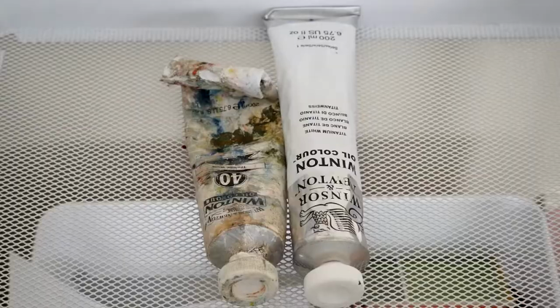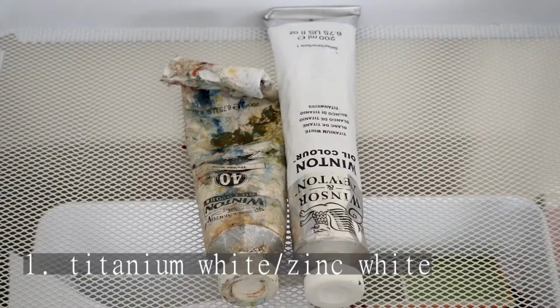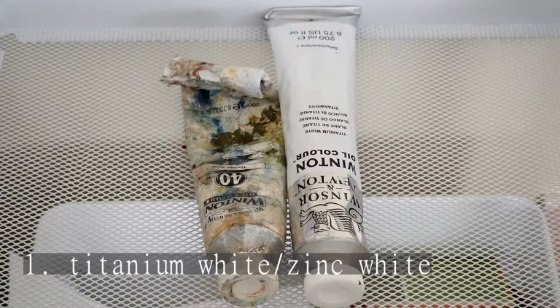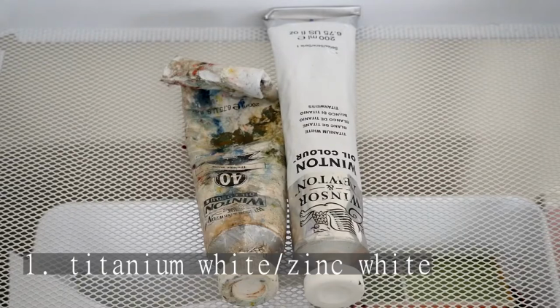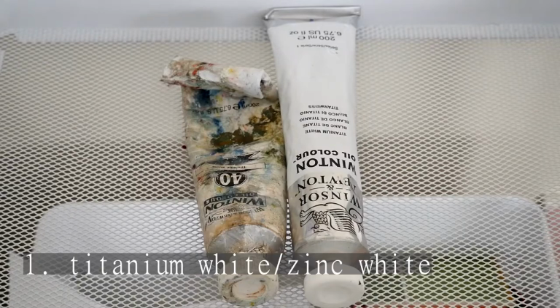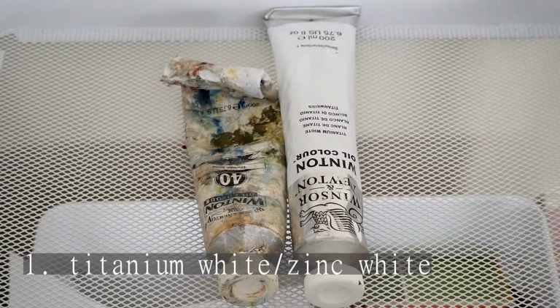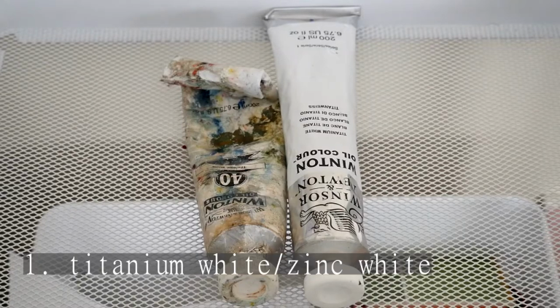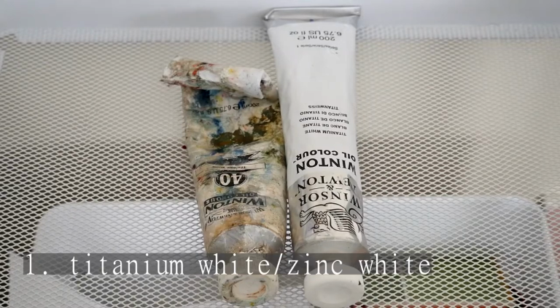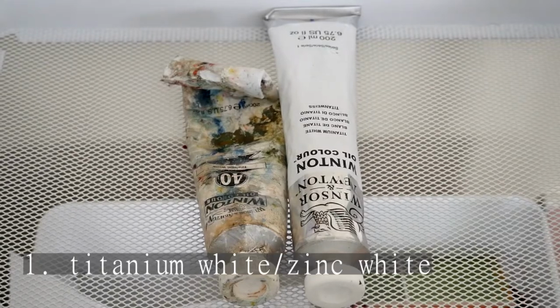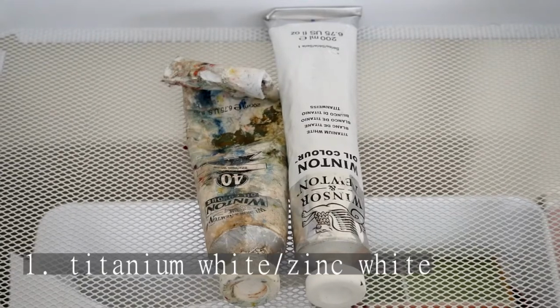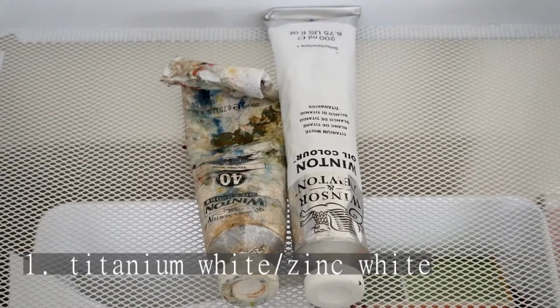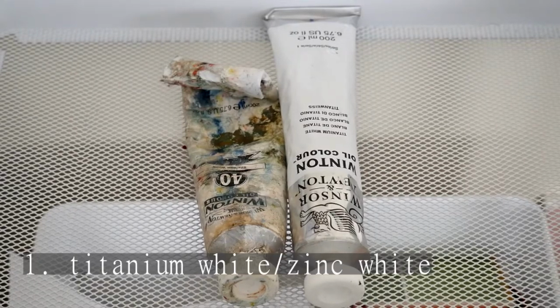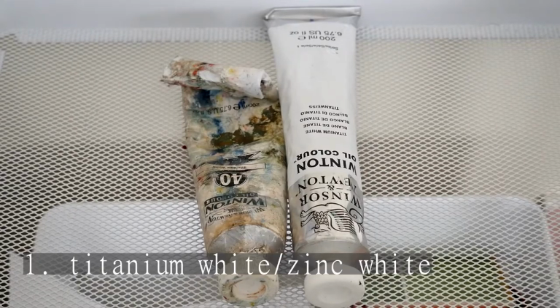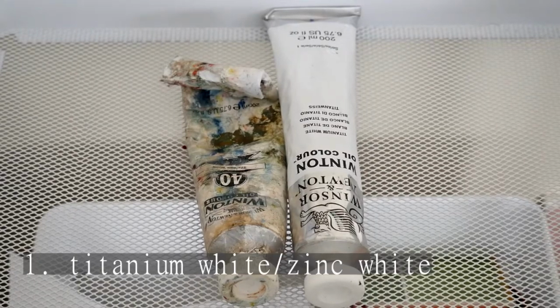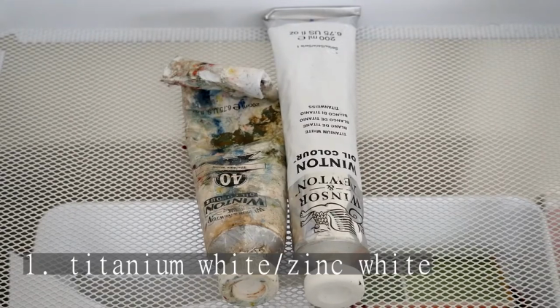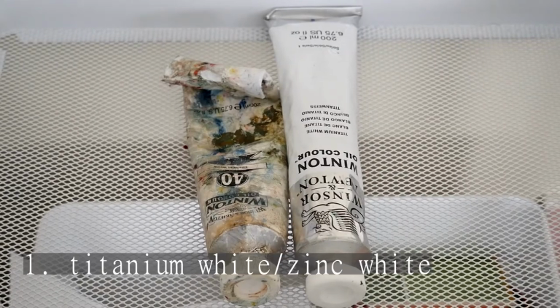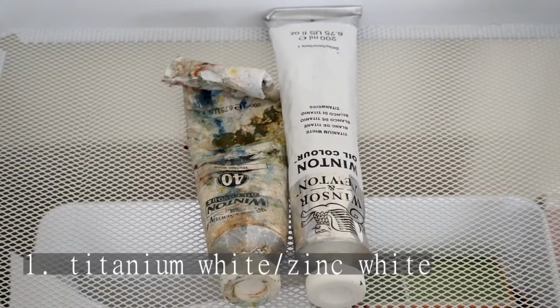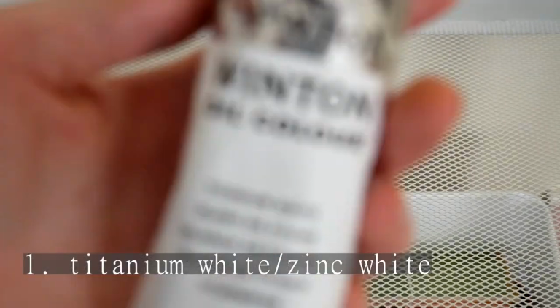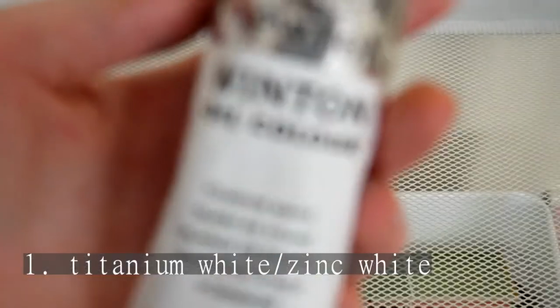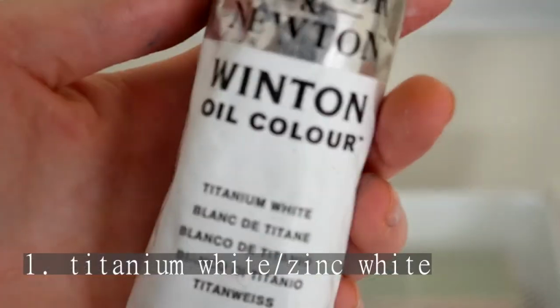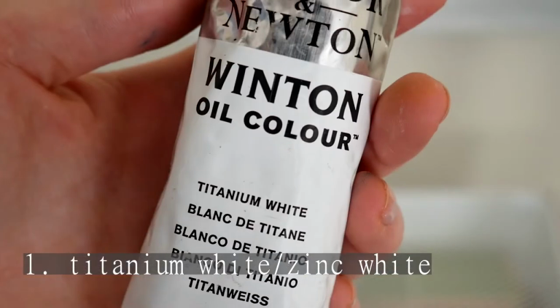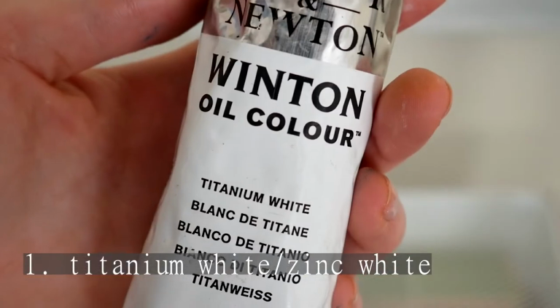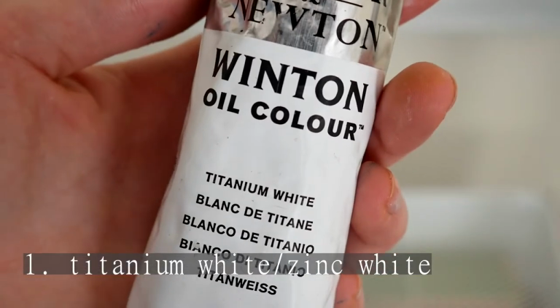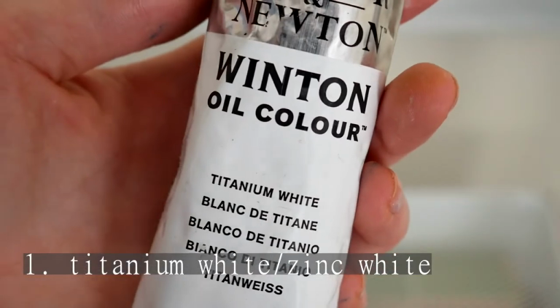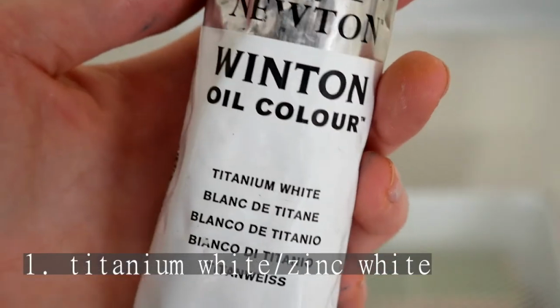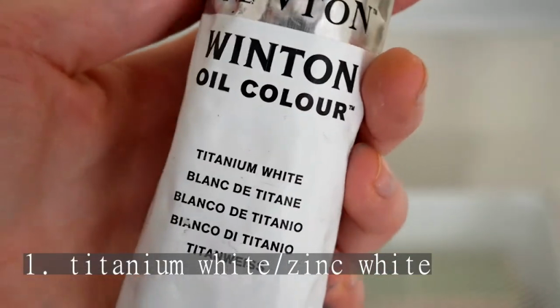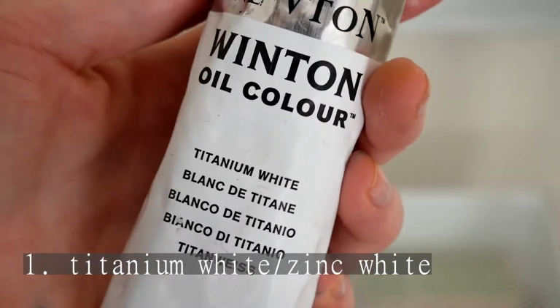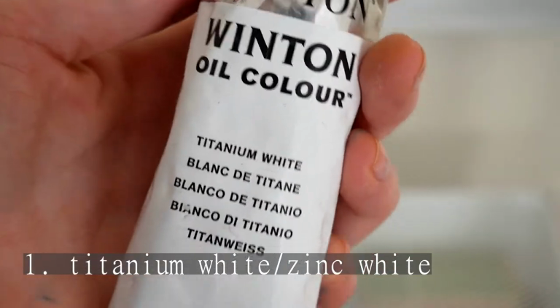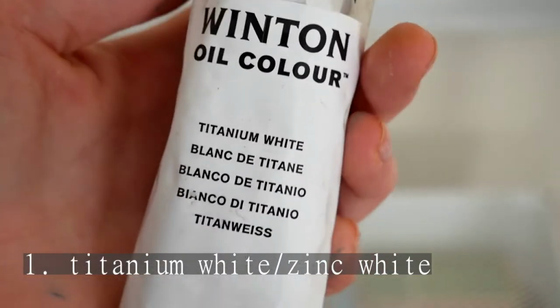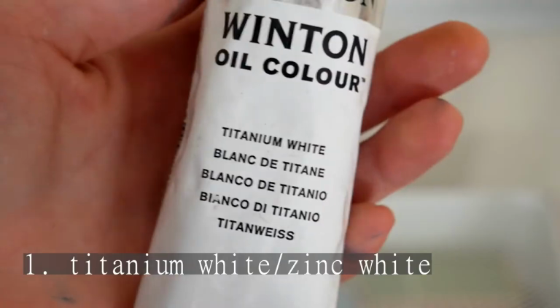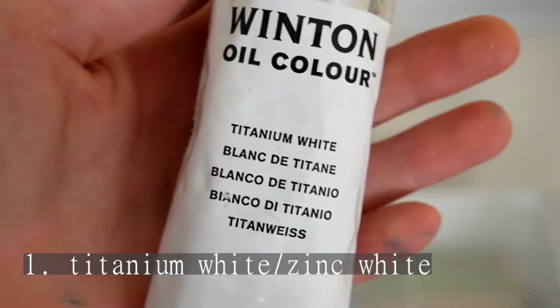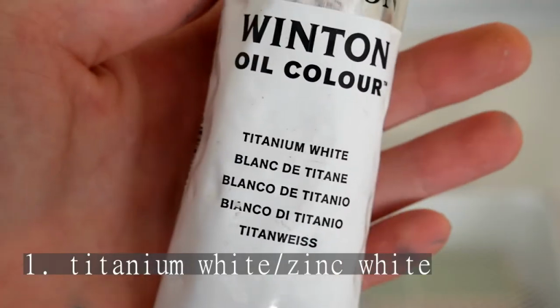First is titanium white or zinc white to lighten the colors. It's self-explanatory and this is definitely essential.